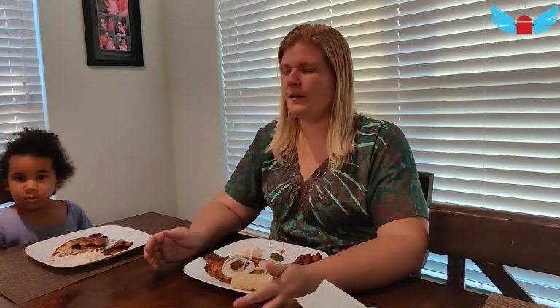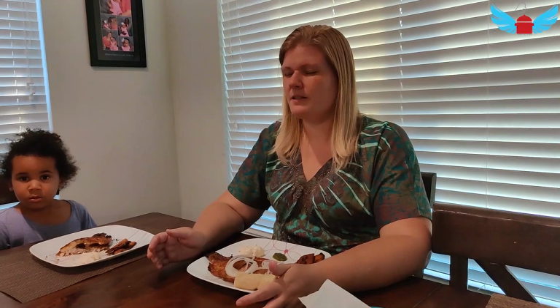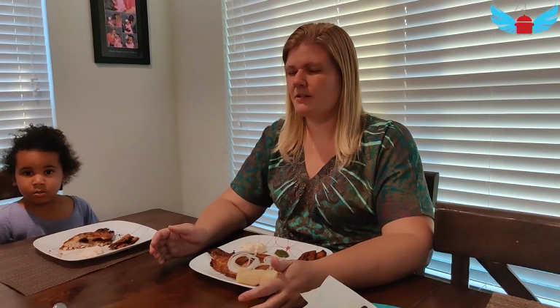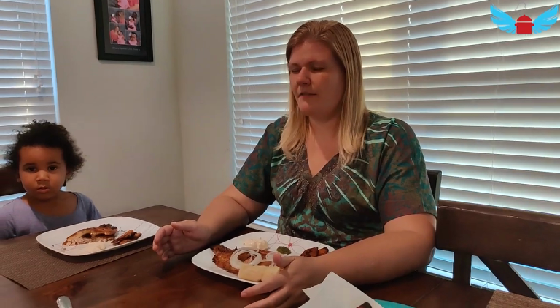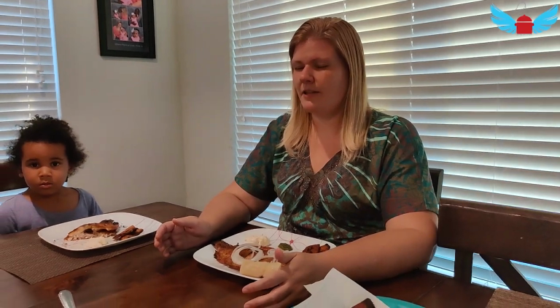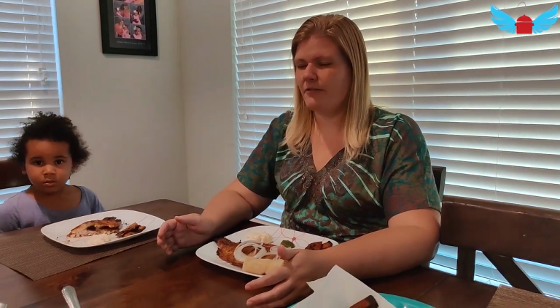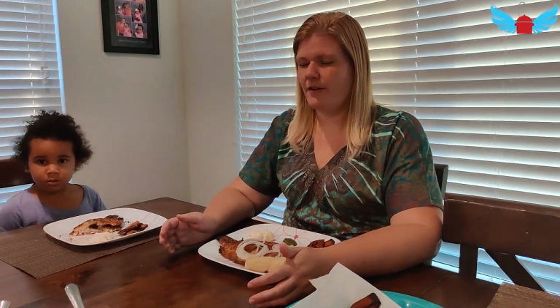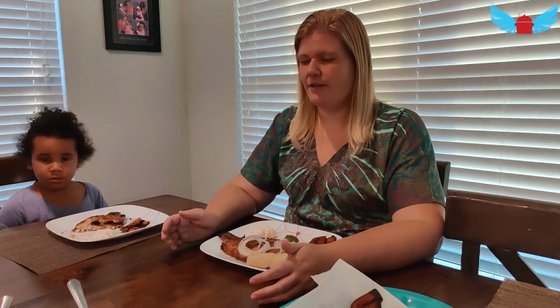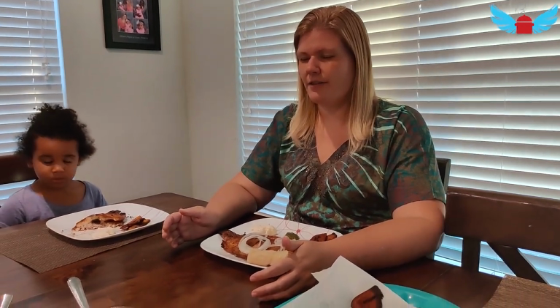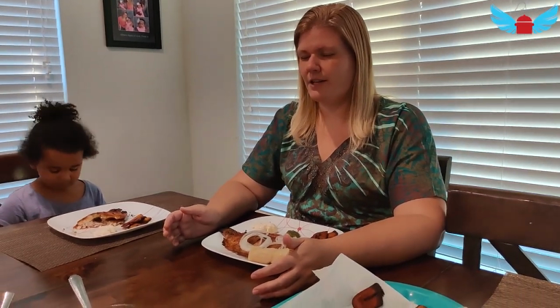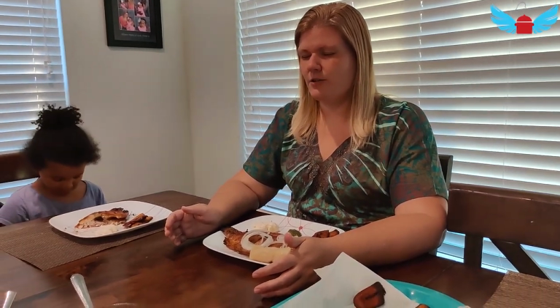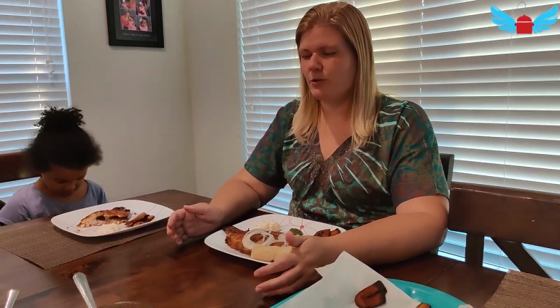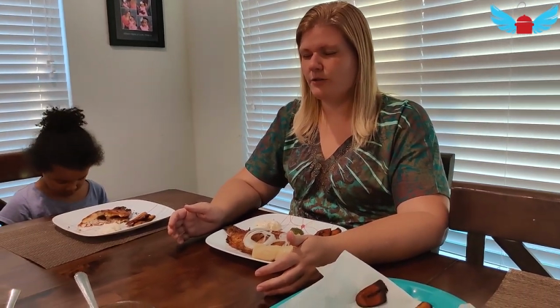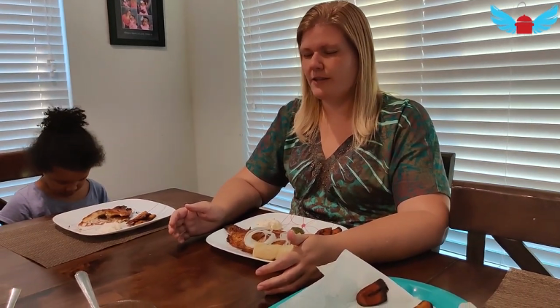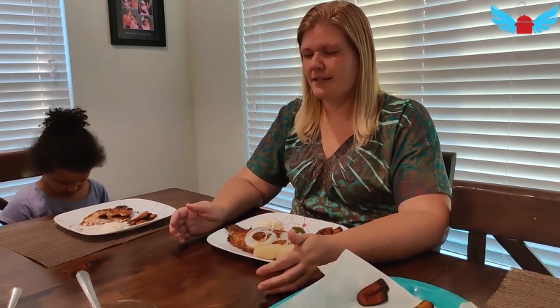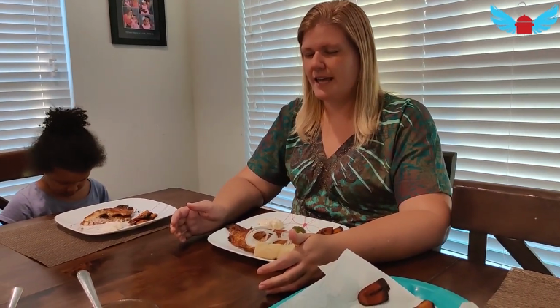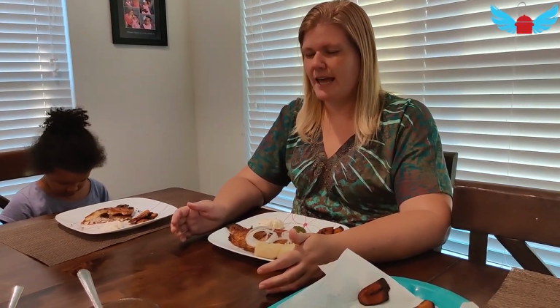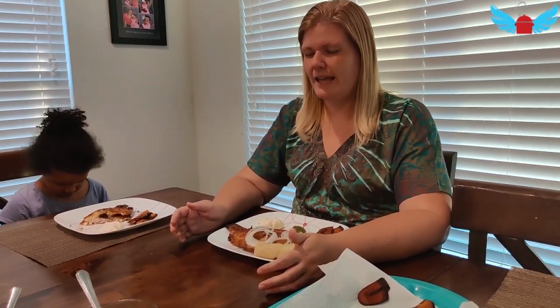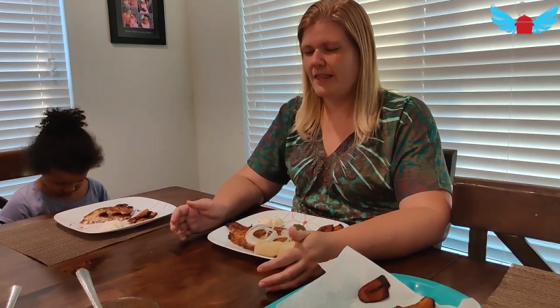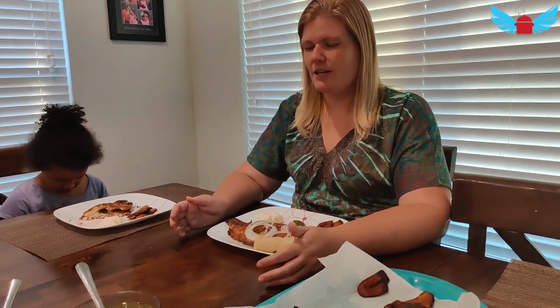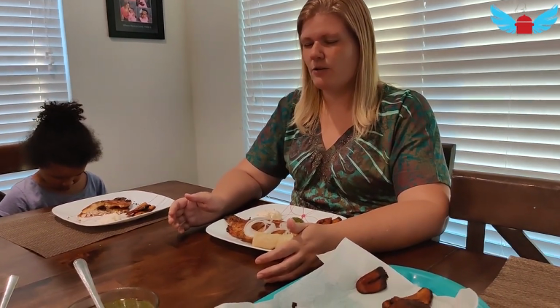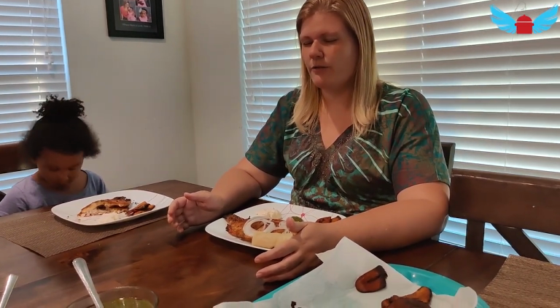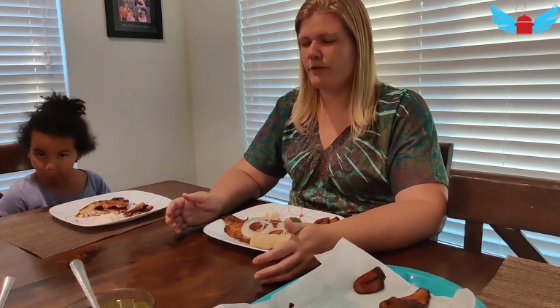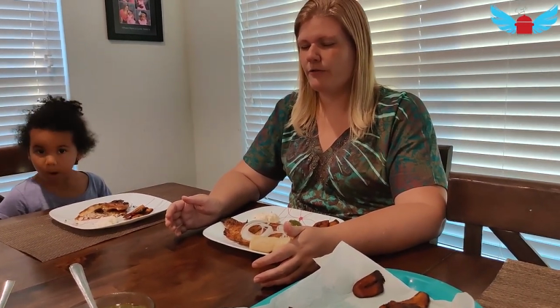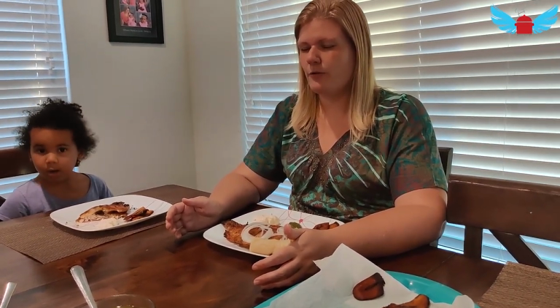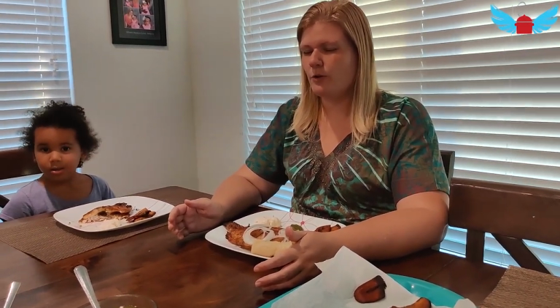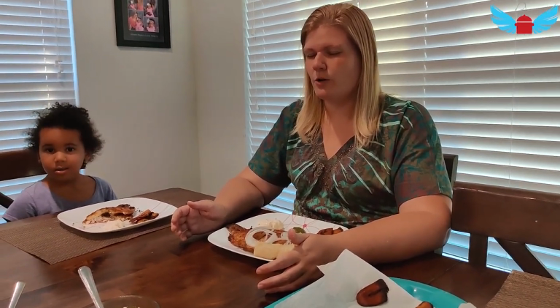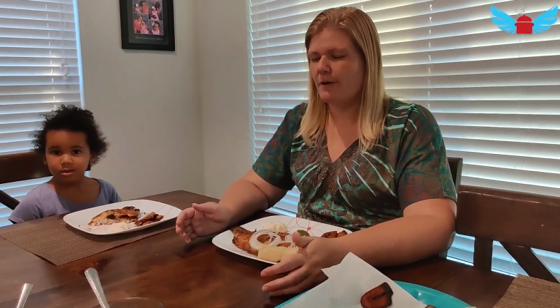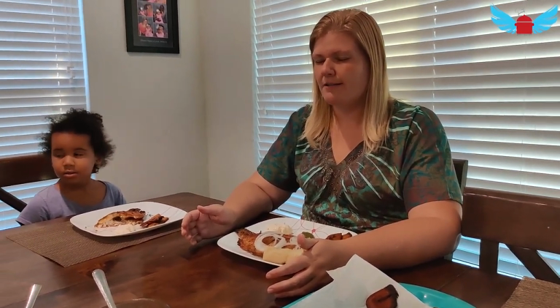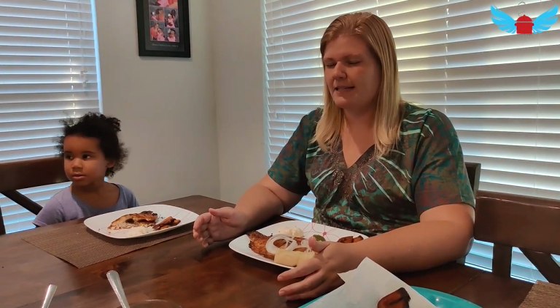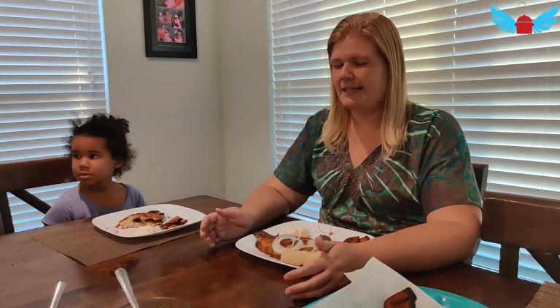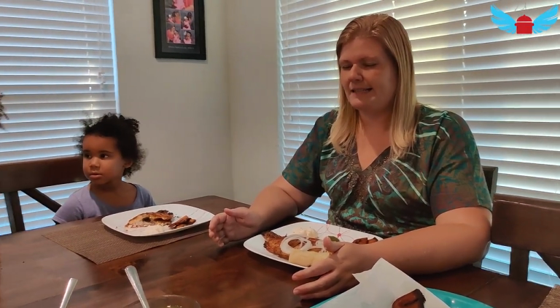Dear Heavenly Father, thank you Lord for this day. Thank you Lord for the food that we're about to eat. In Jesus' name, amen.